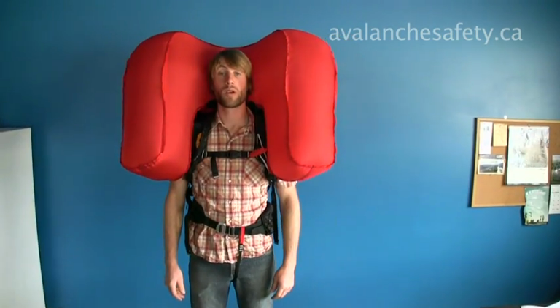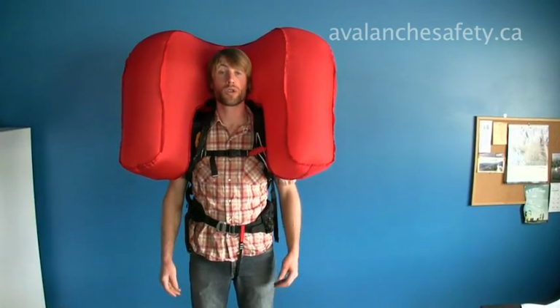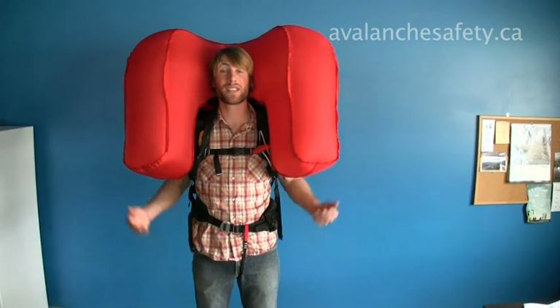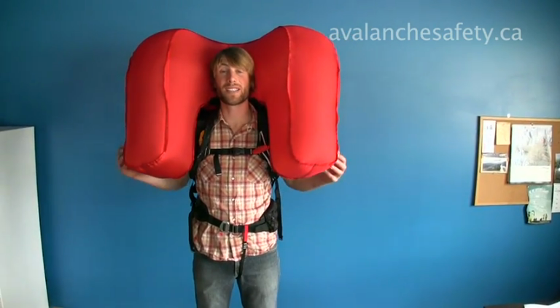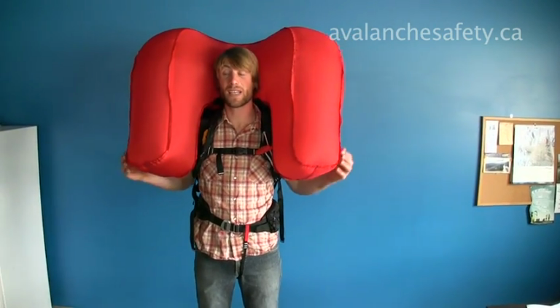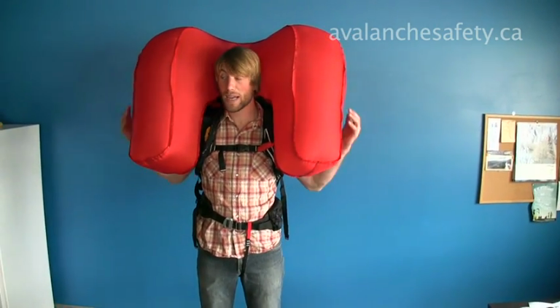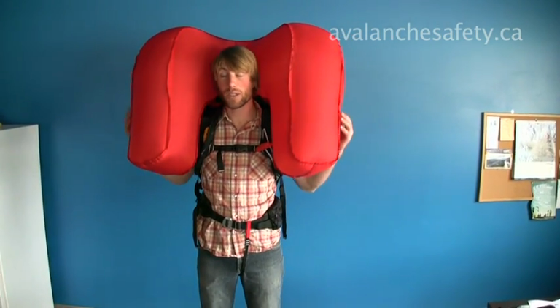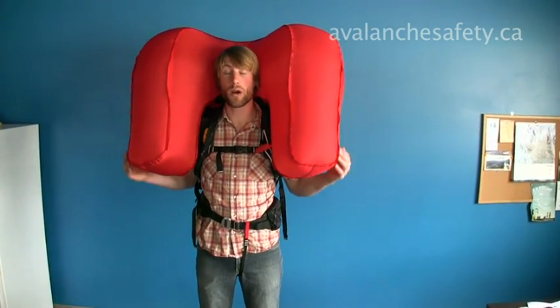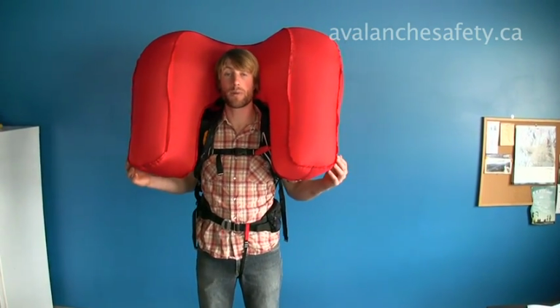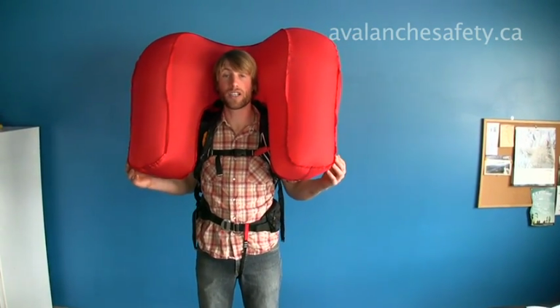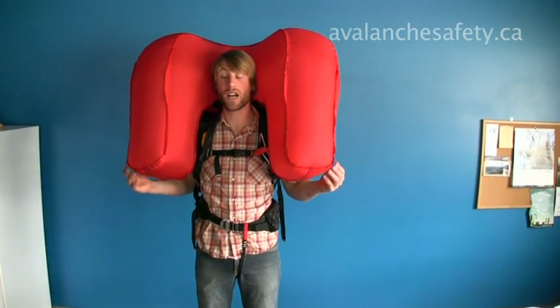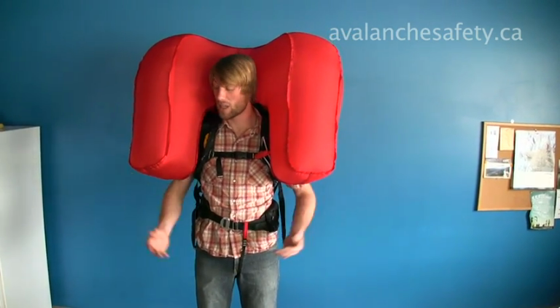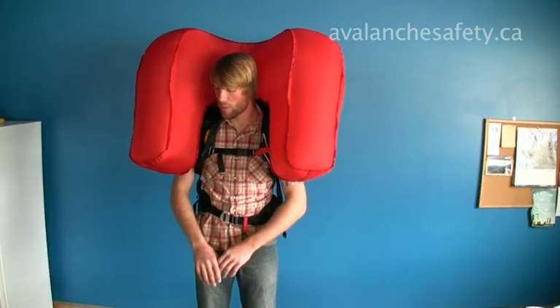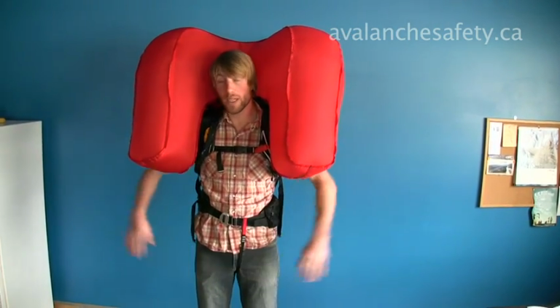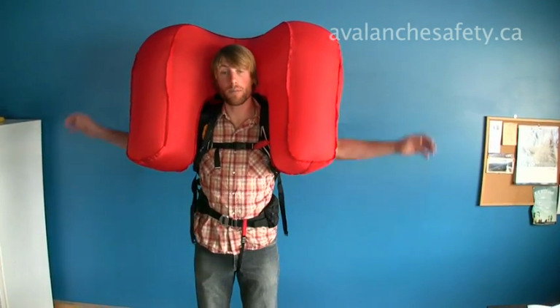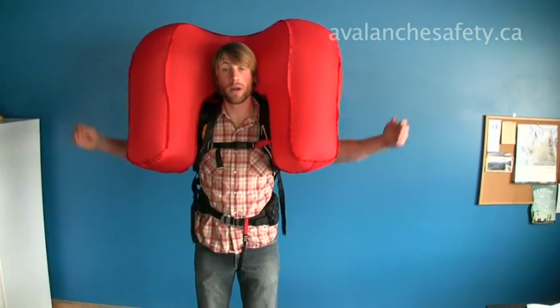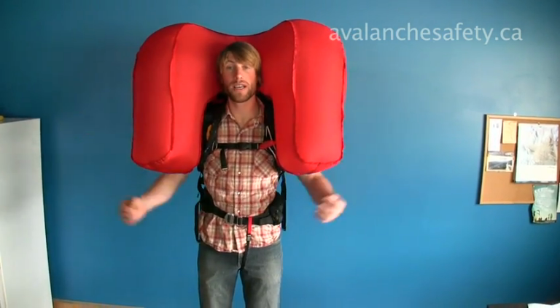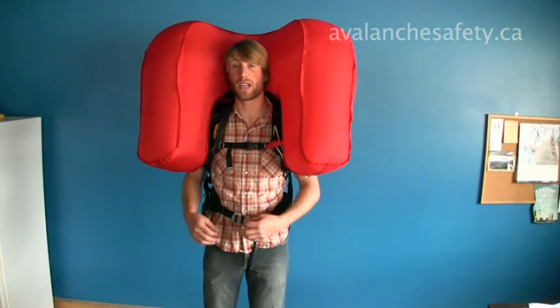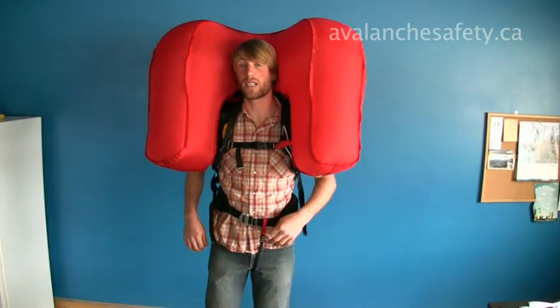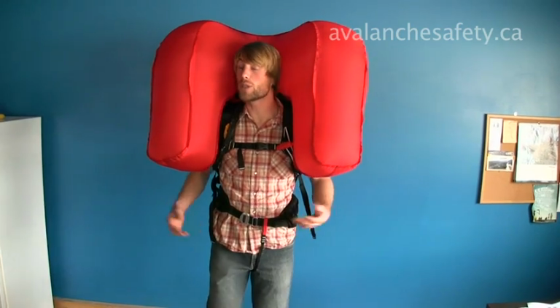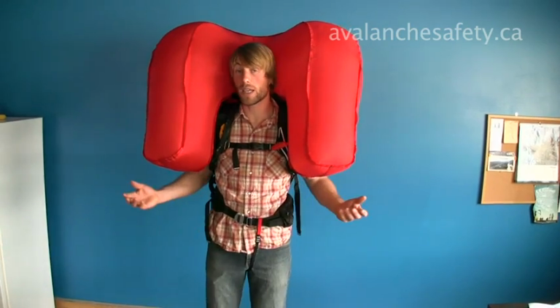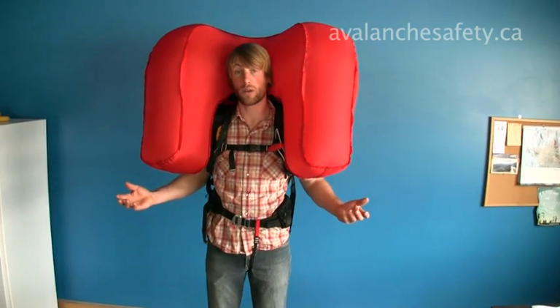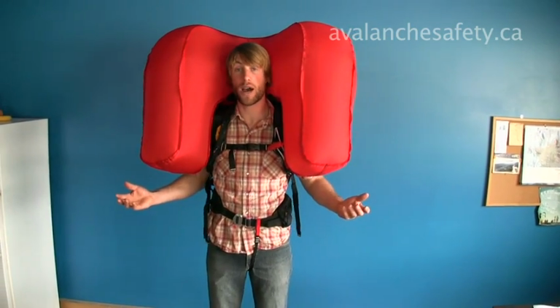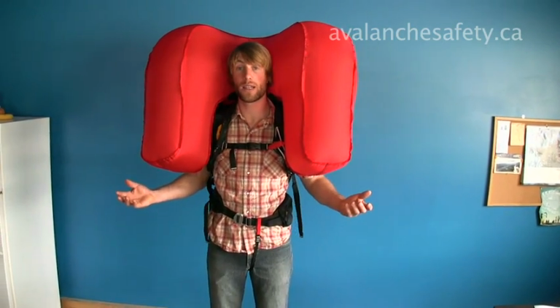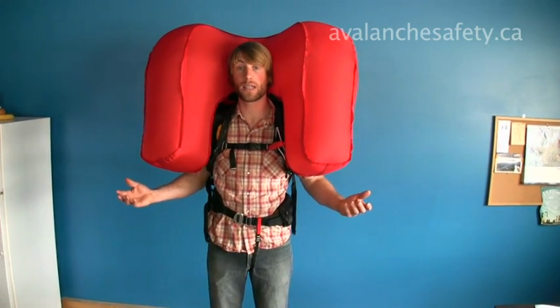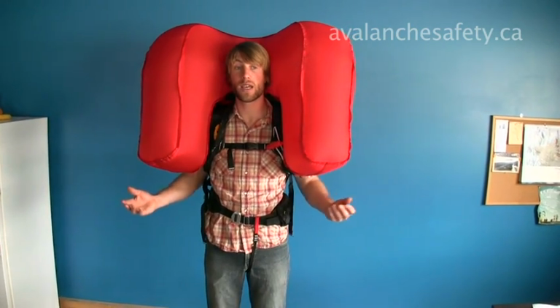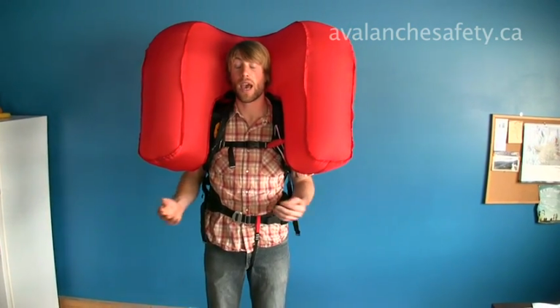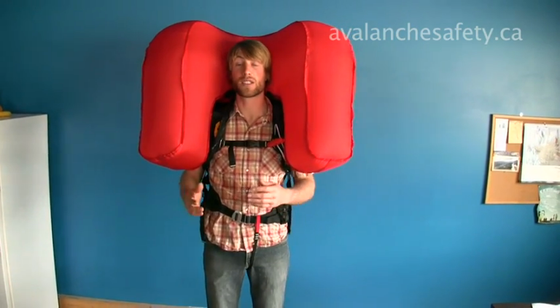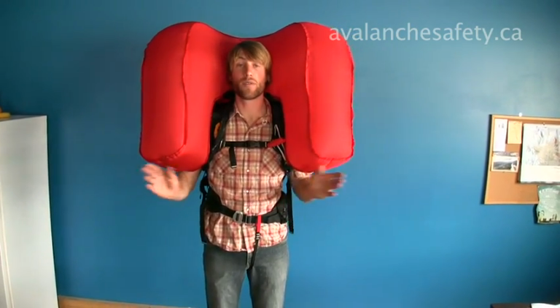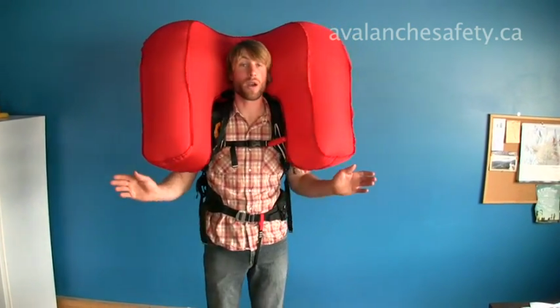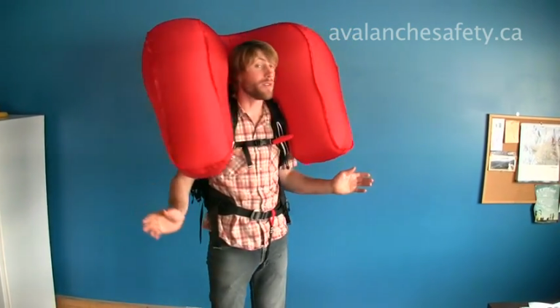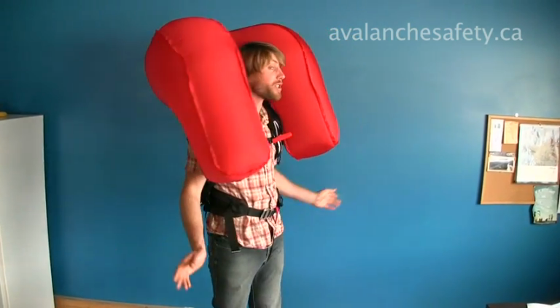So as you can see, excellent trauma protection. I still have really good mobility — I could continue skiing or riding like this — and I still have great vision.